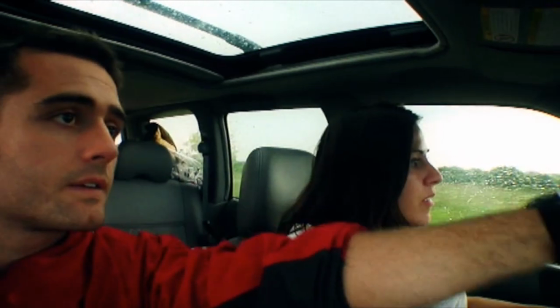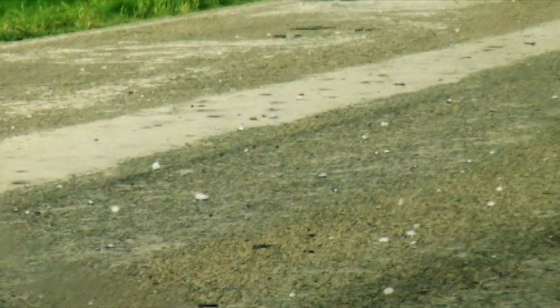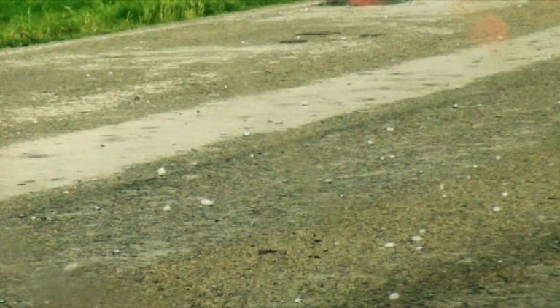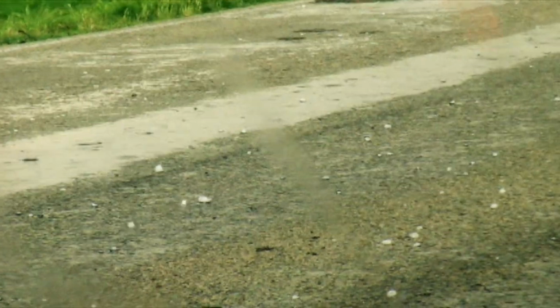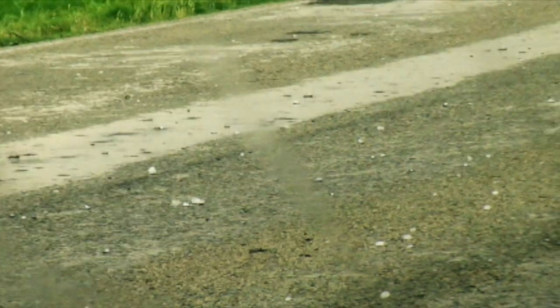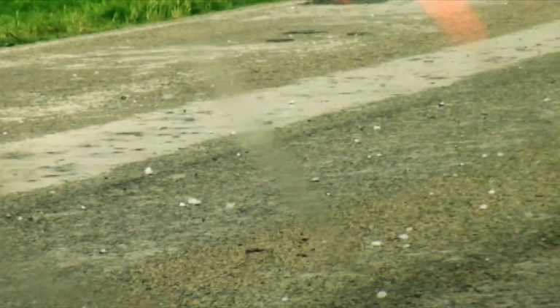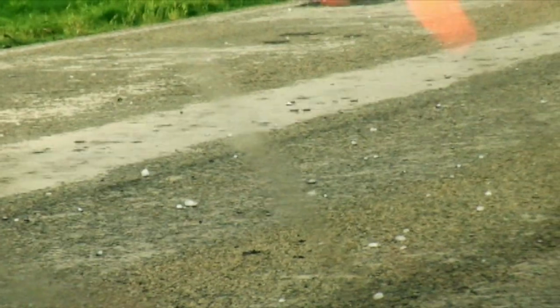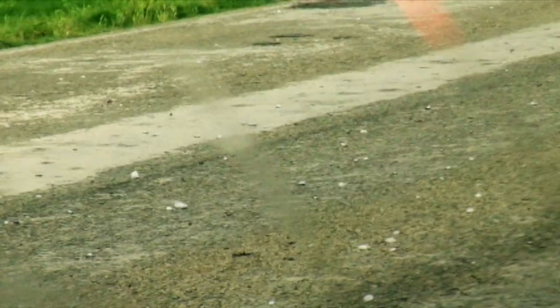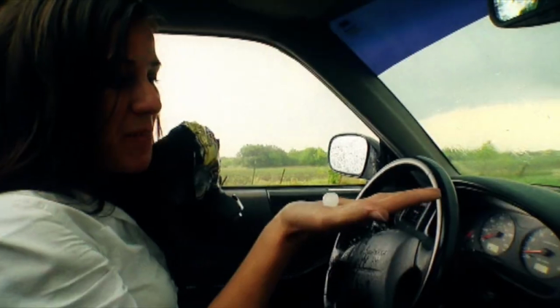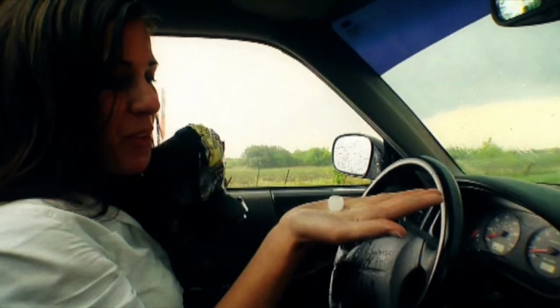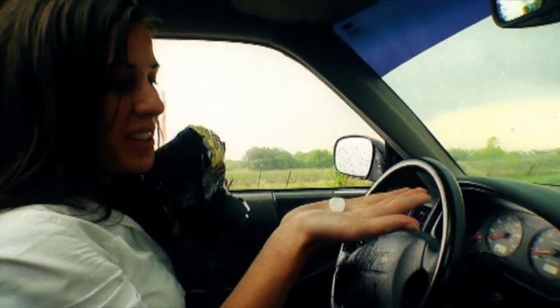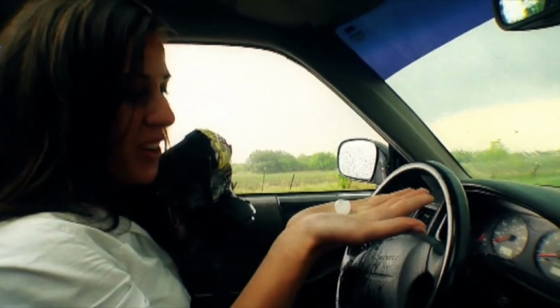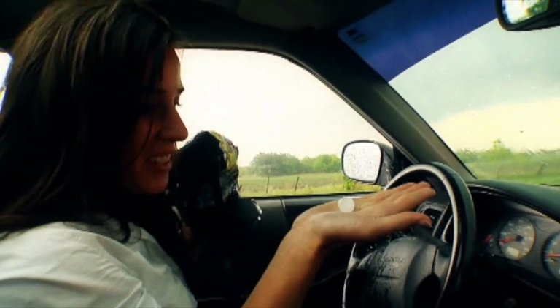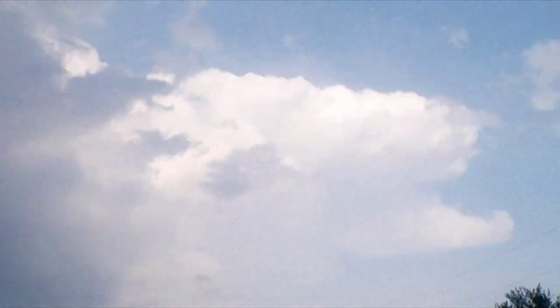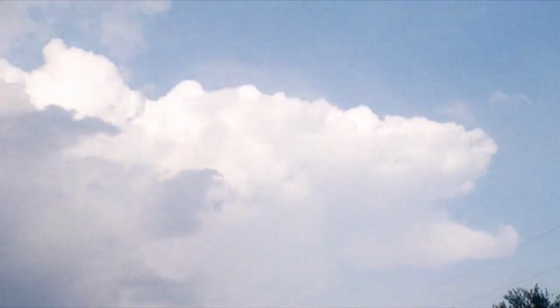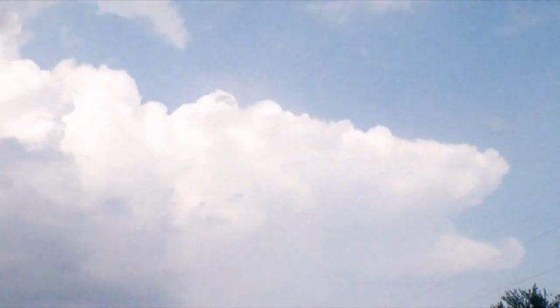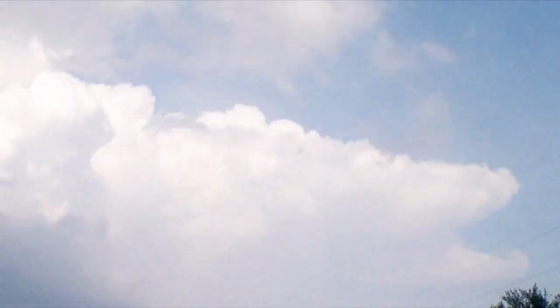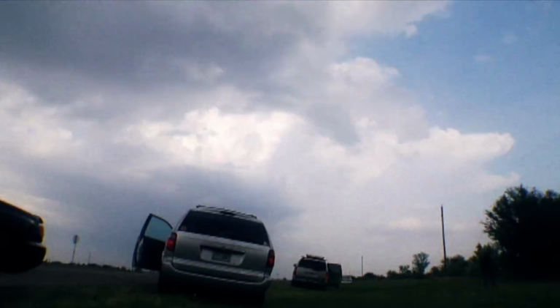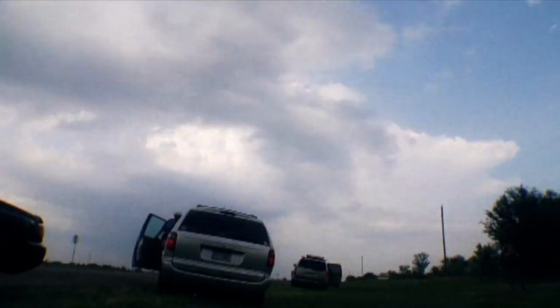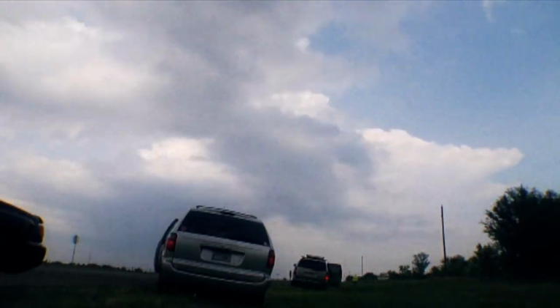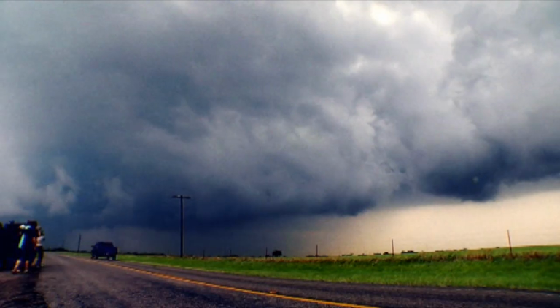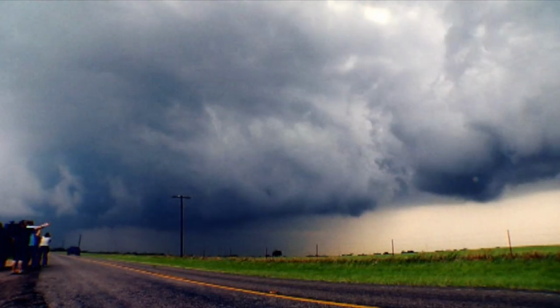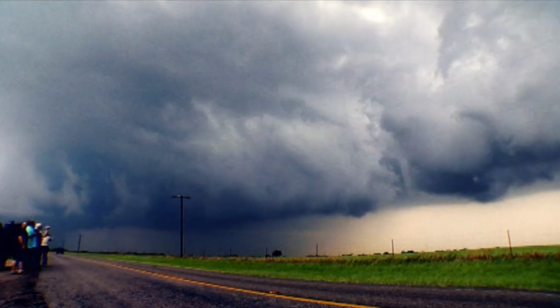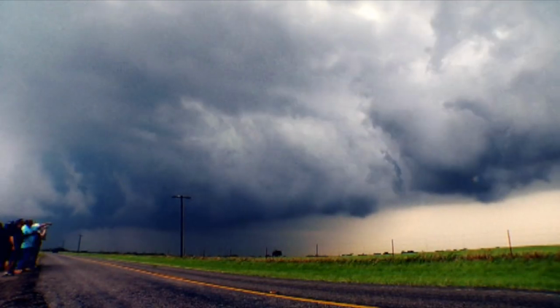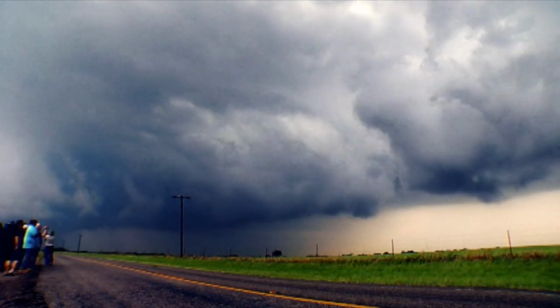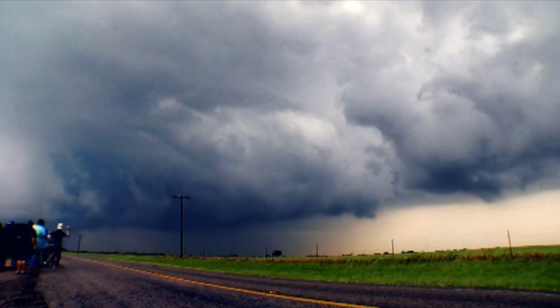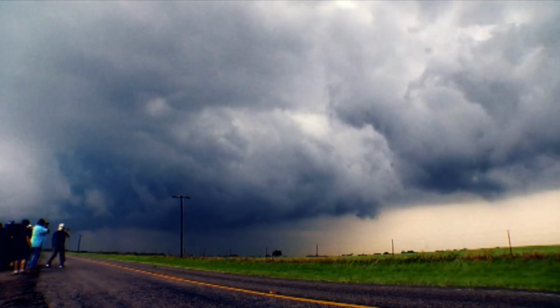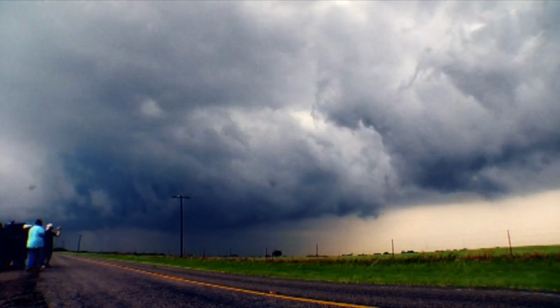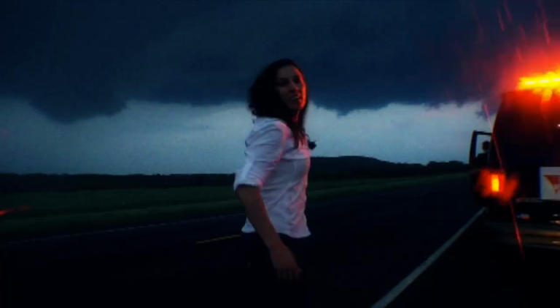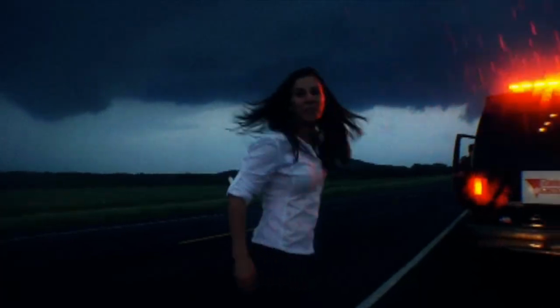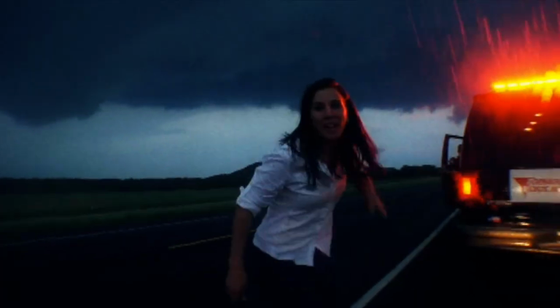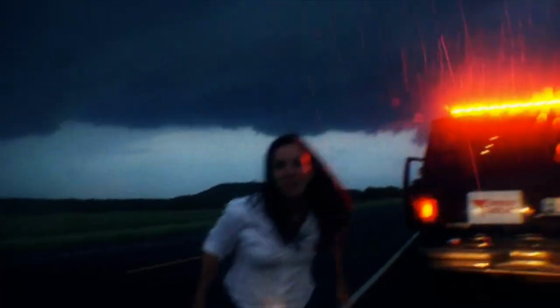The hail is coming inside the car. It just came in the window. Okay, we gotta move.